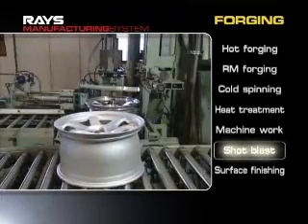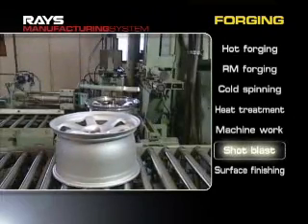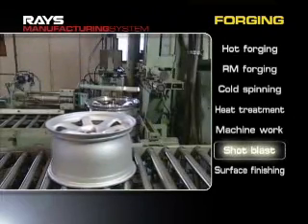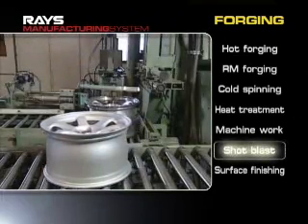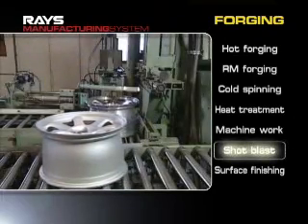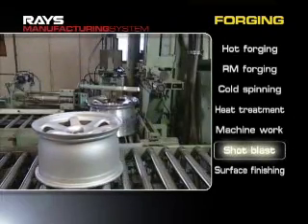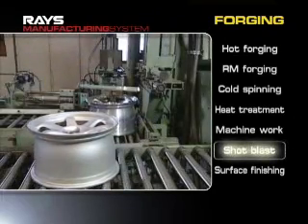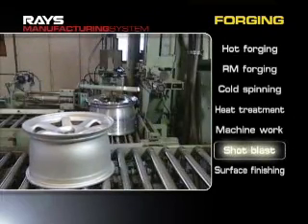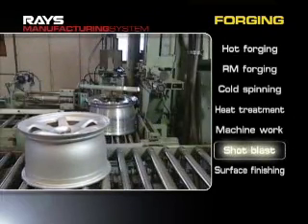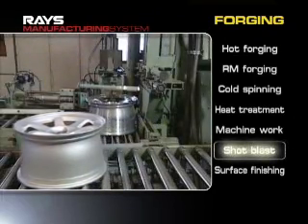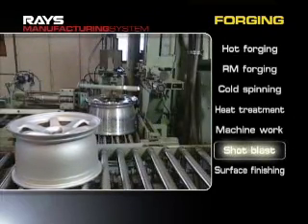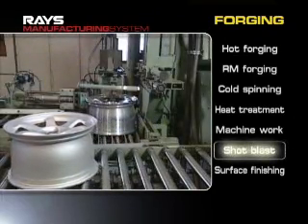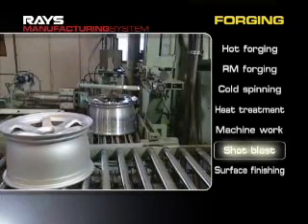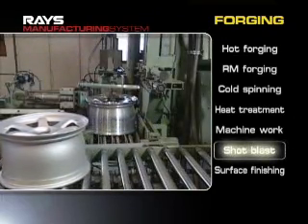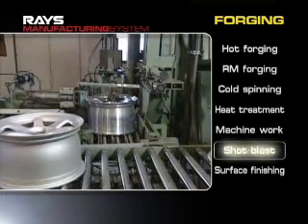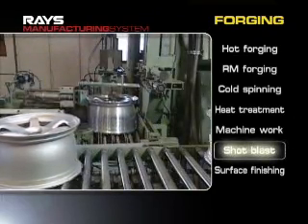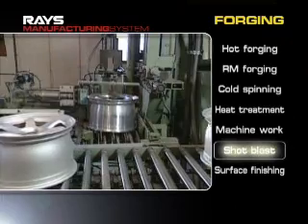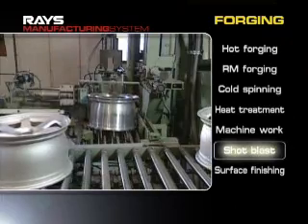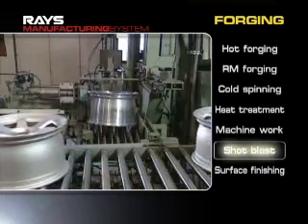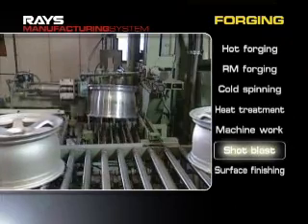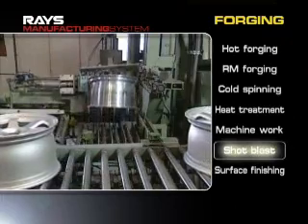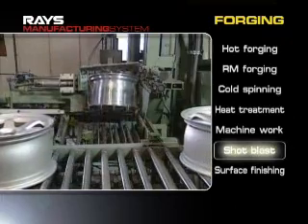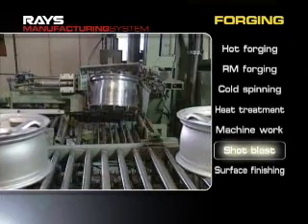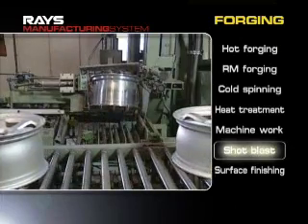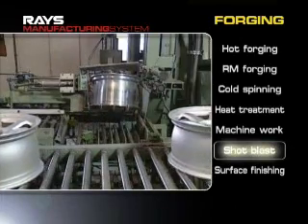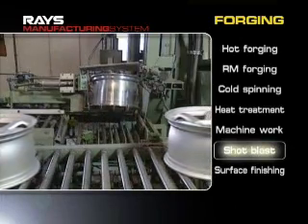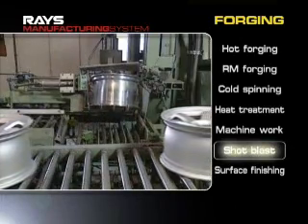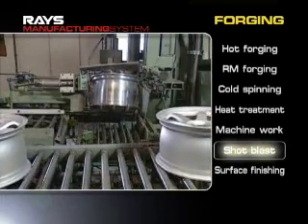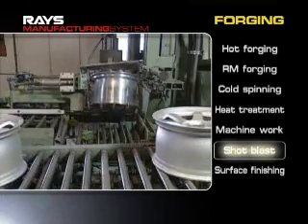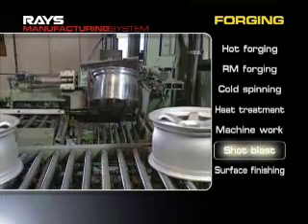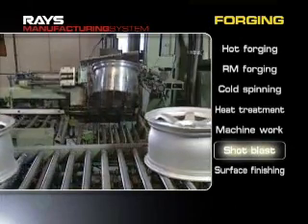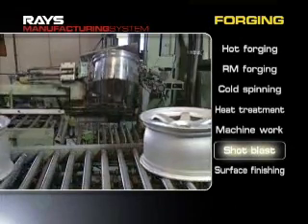After processing, the surface strength of edges is increased and shot blasting is performed to smooth surfaces.